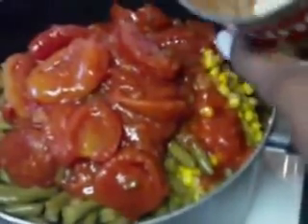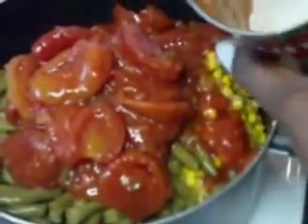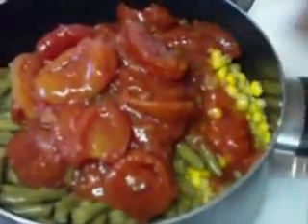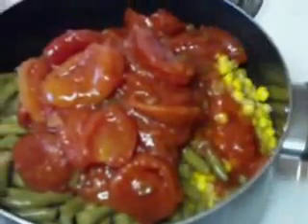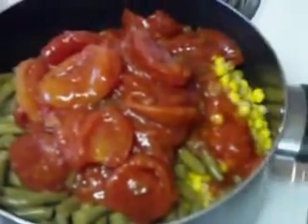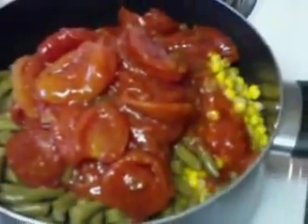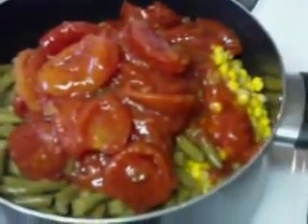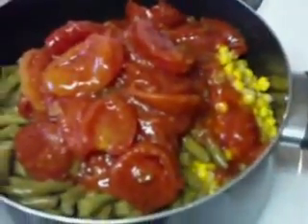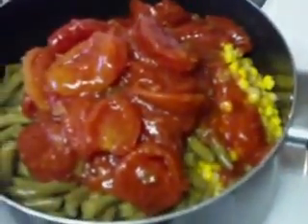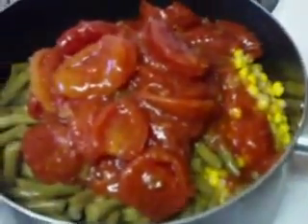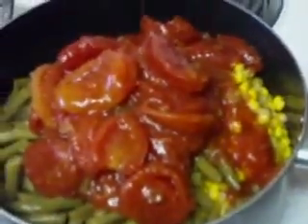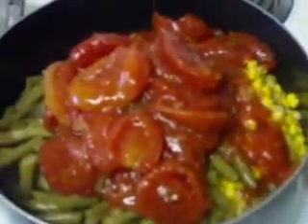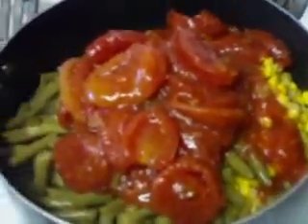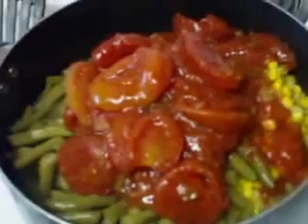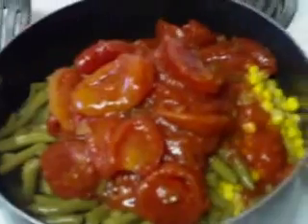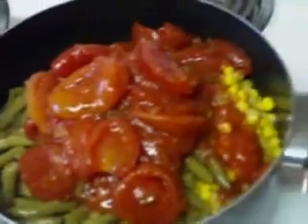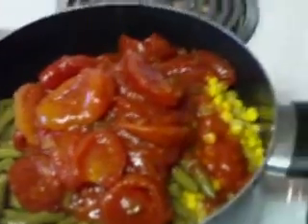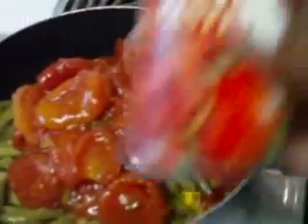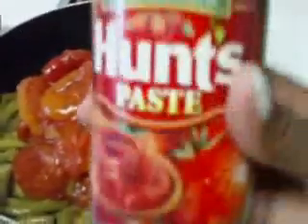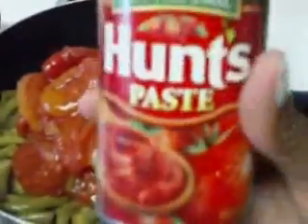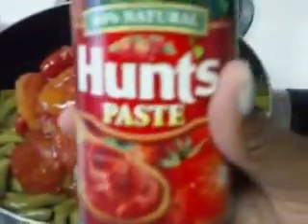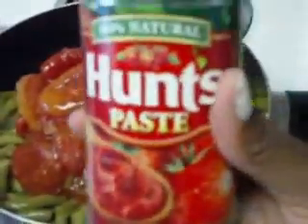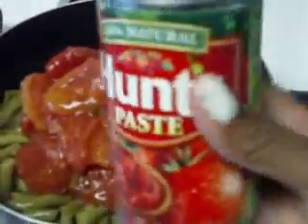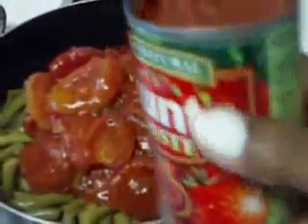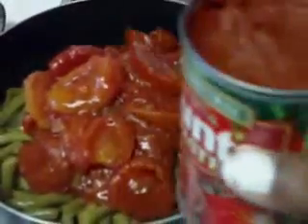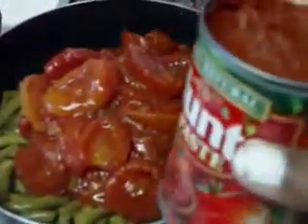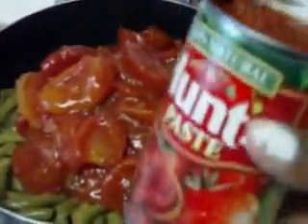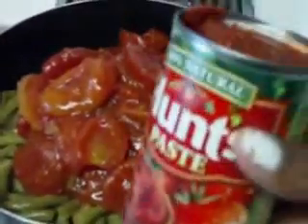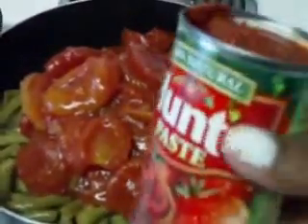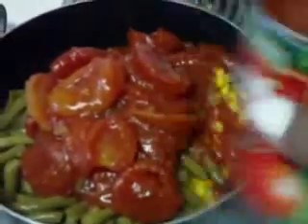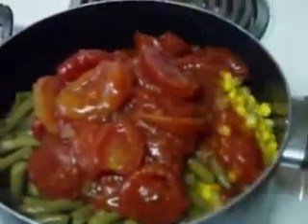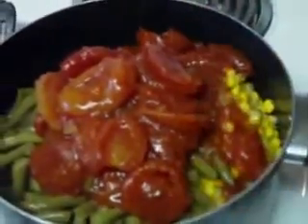I'm going to have to put the camera down, but I'll go ahead and add this can of tomato paste as well.